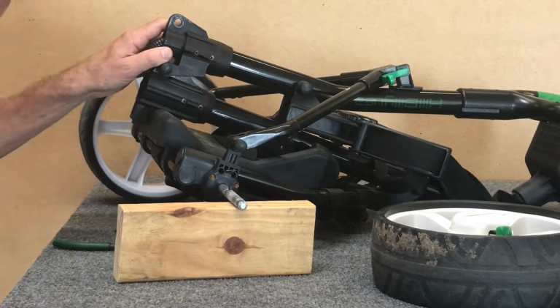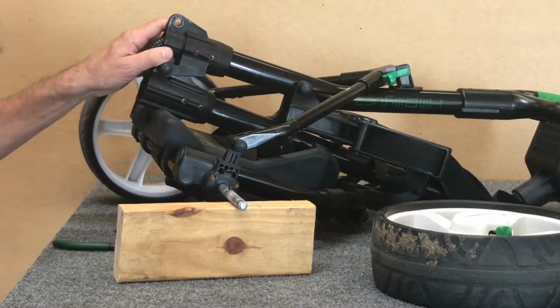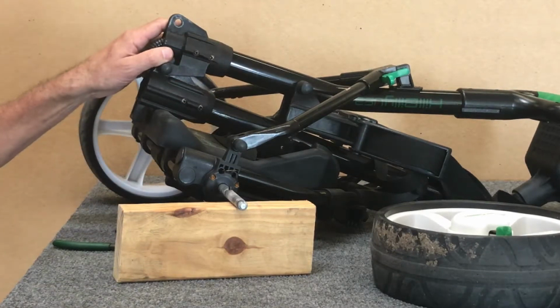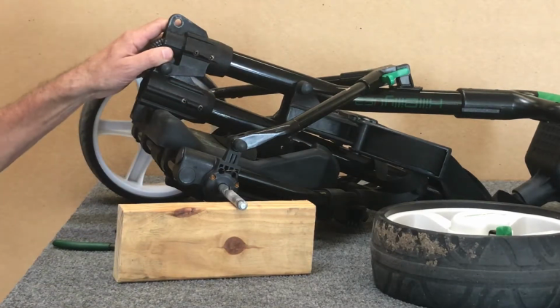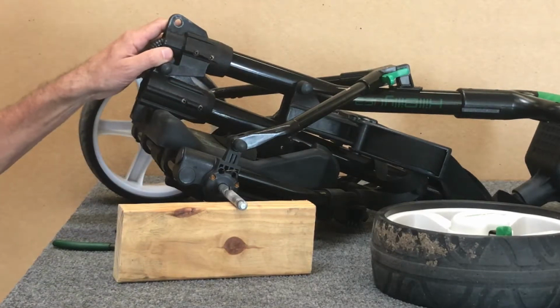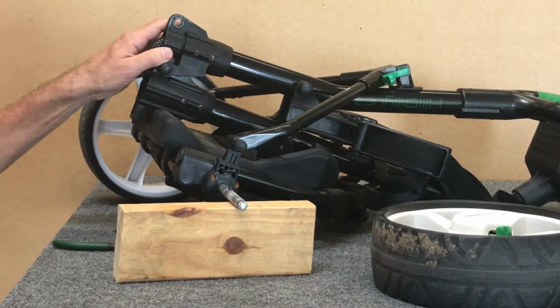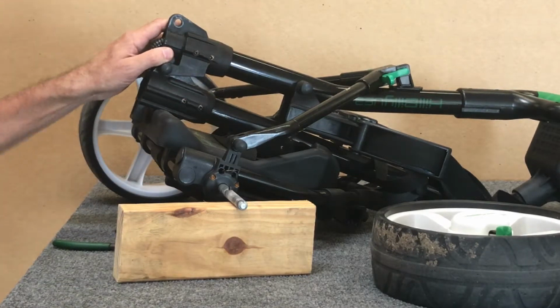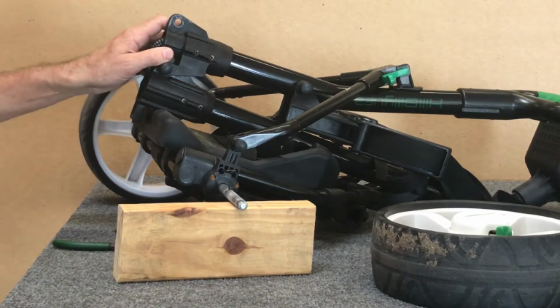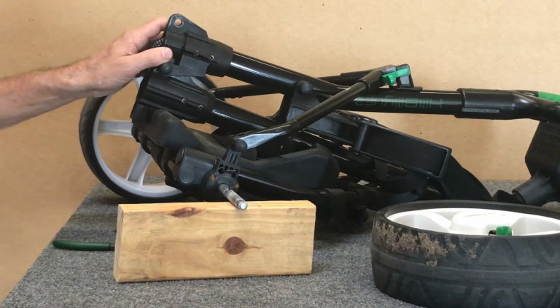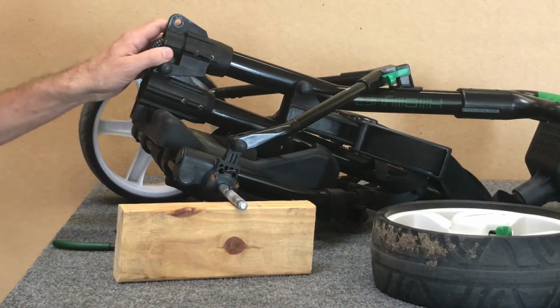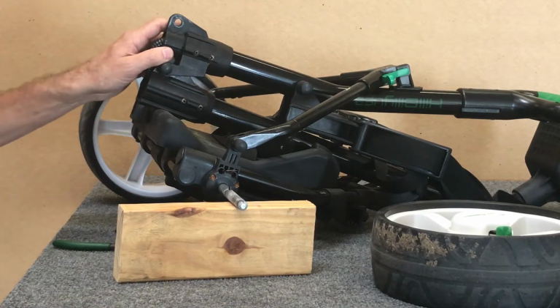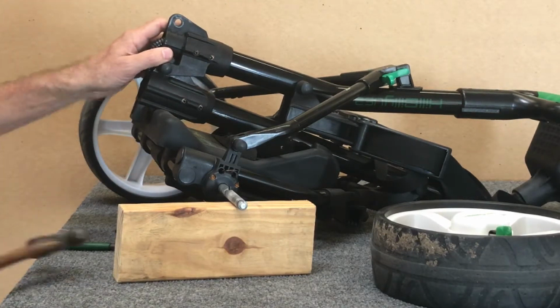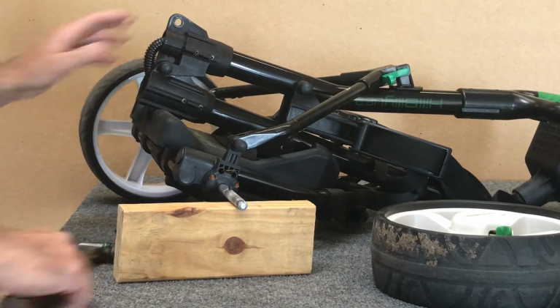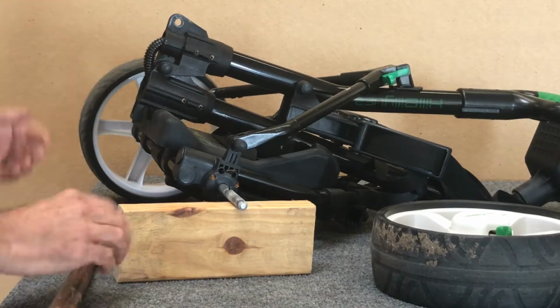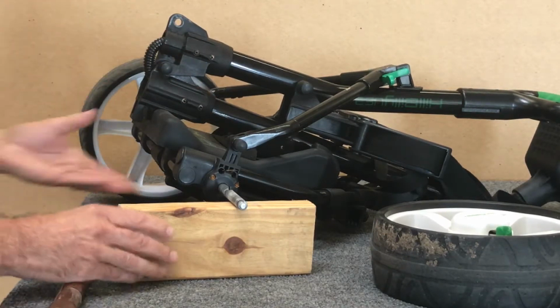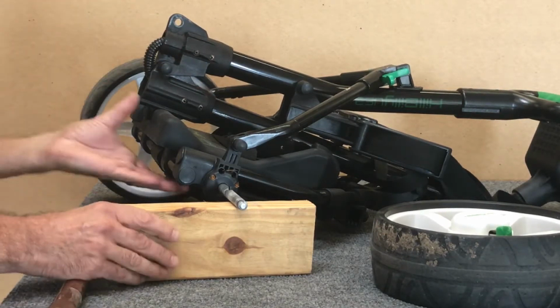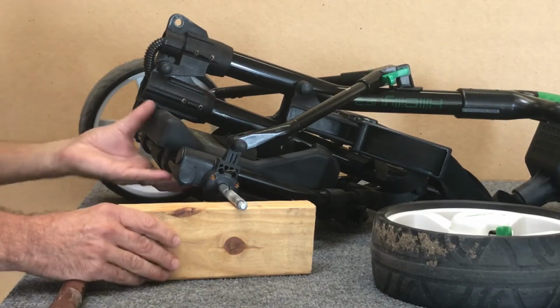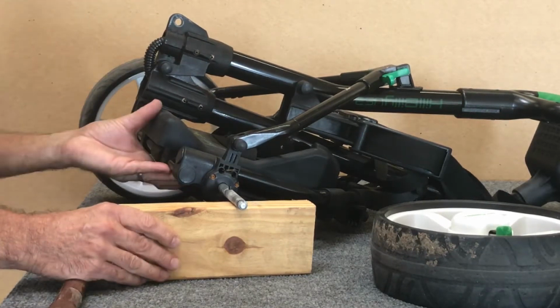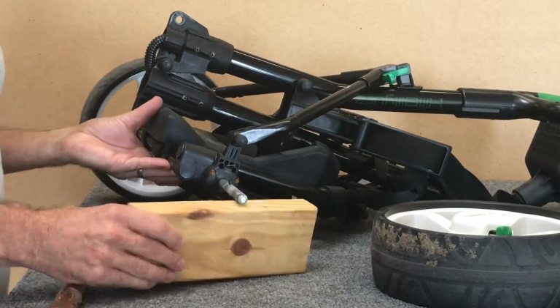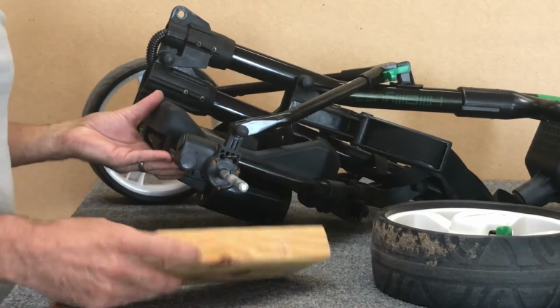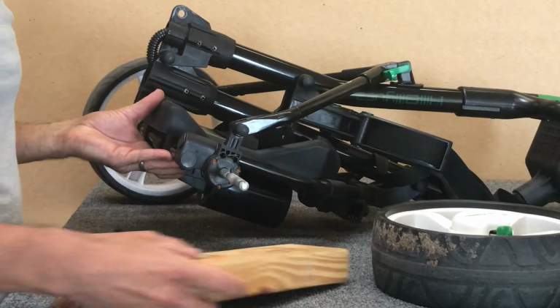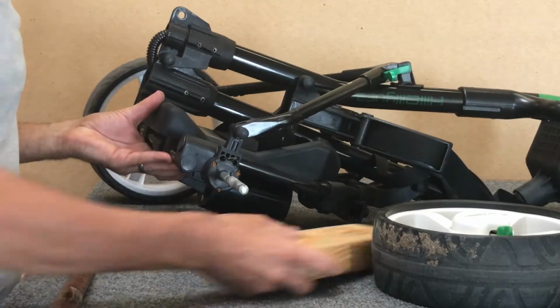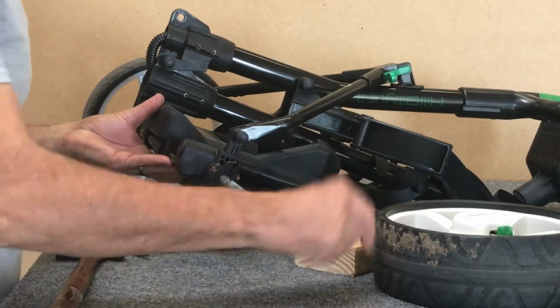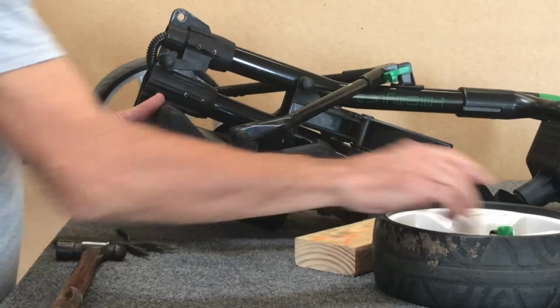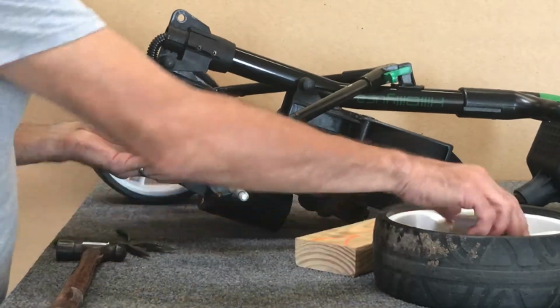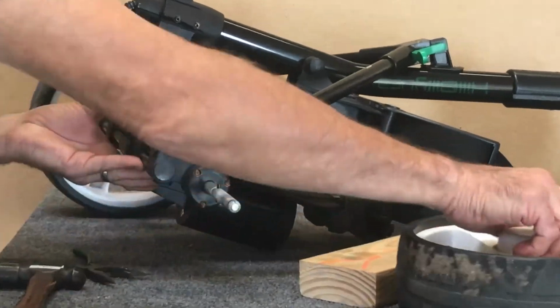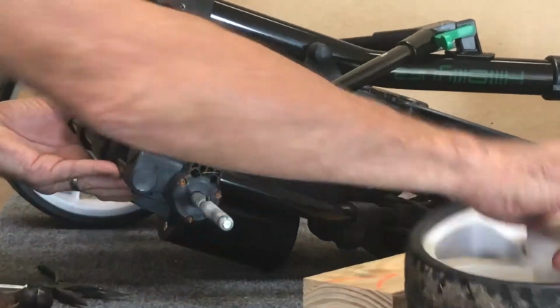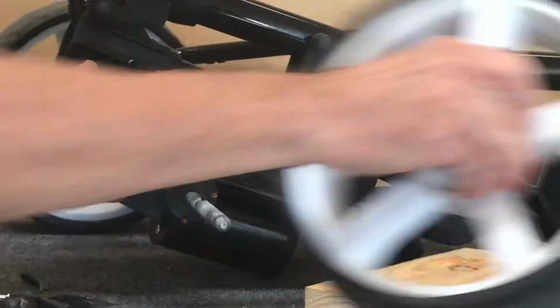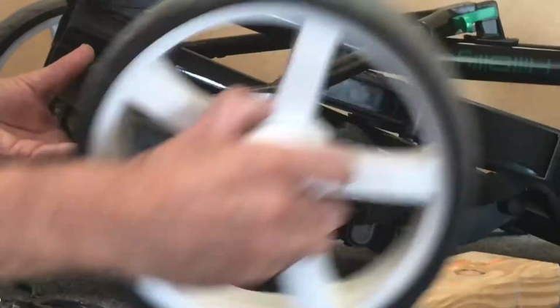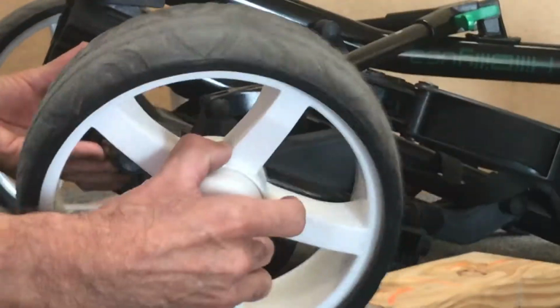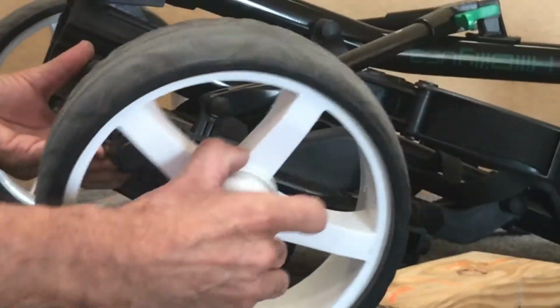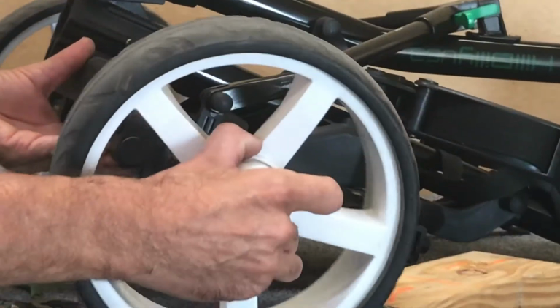Right about like that. Then put the wheel back on and you're all set.